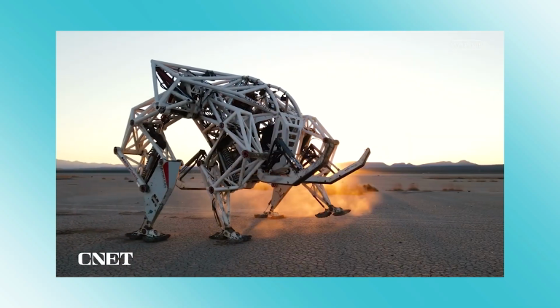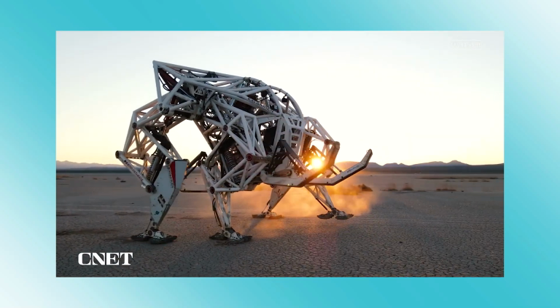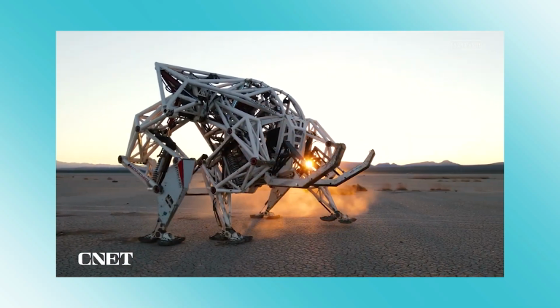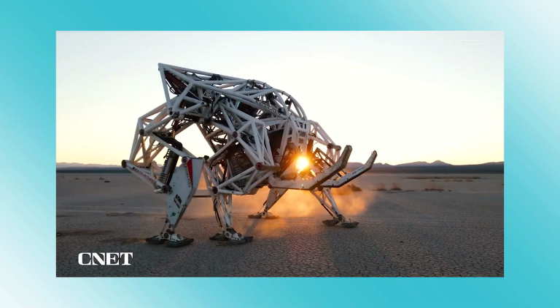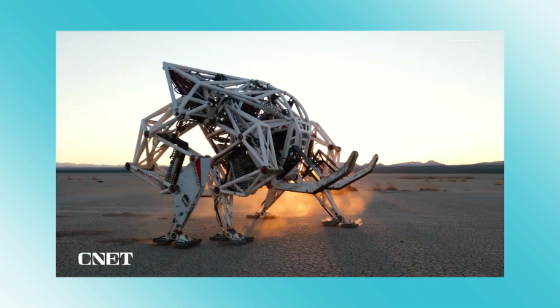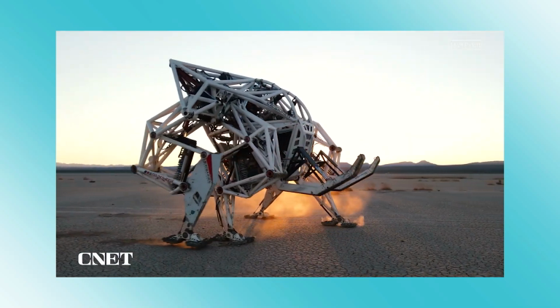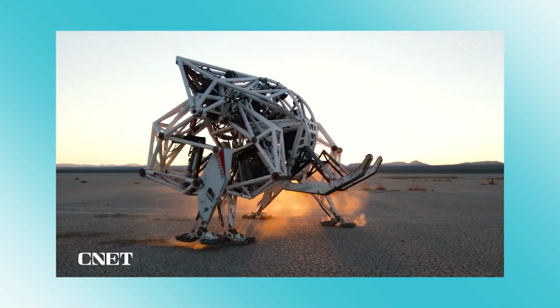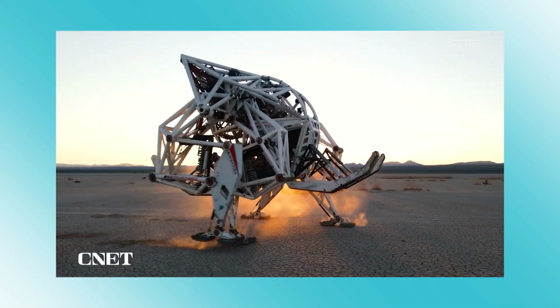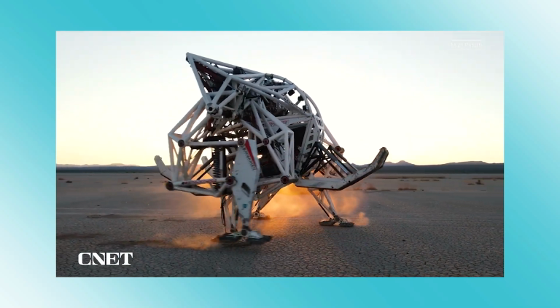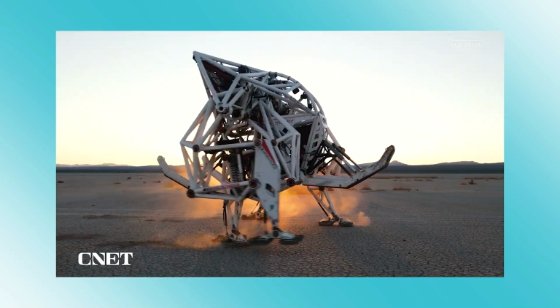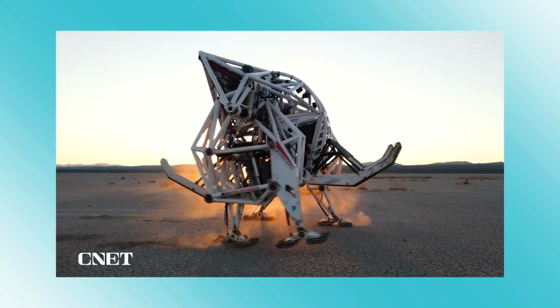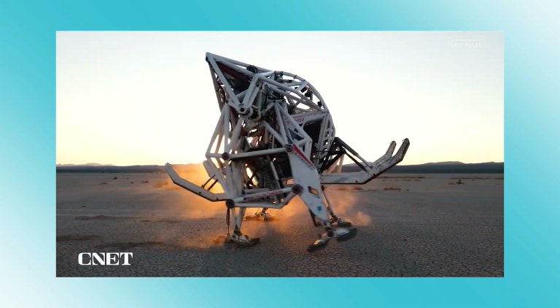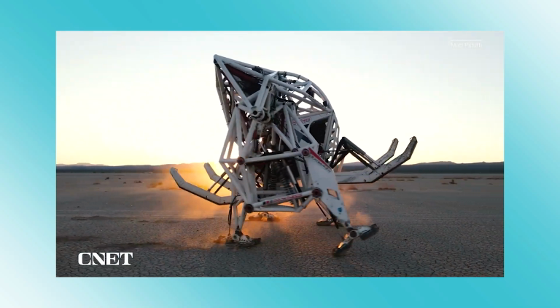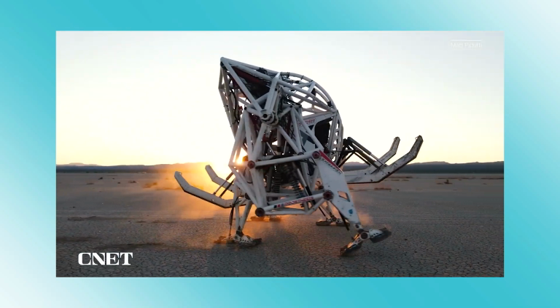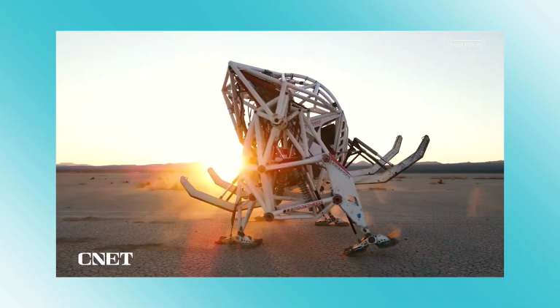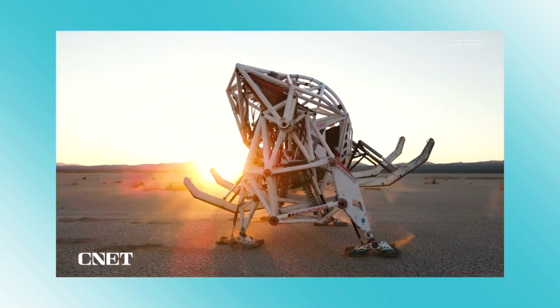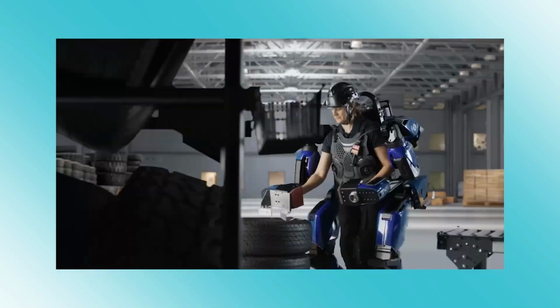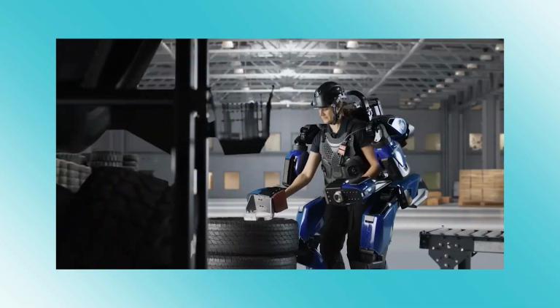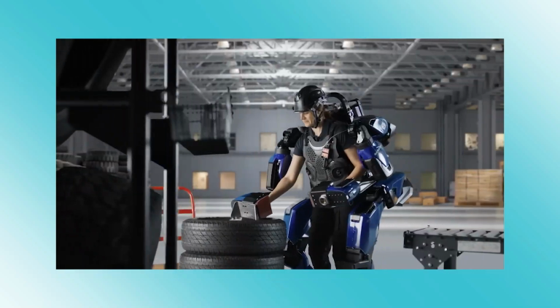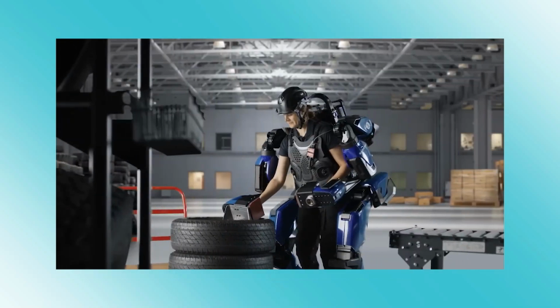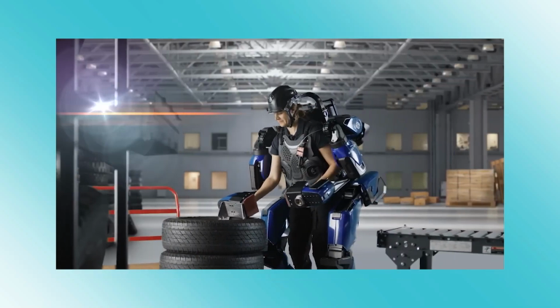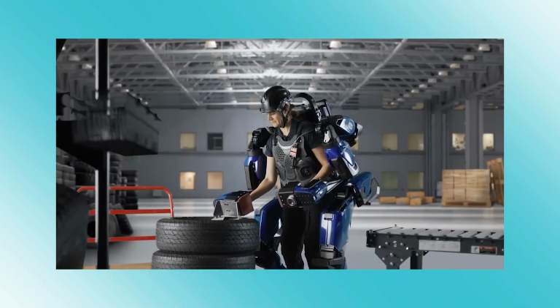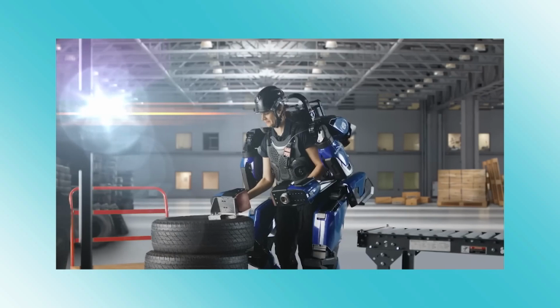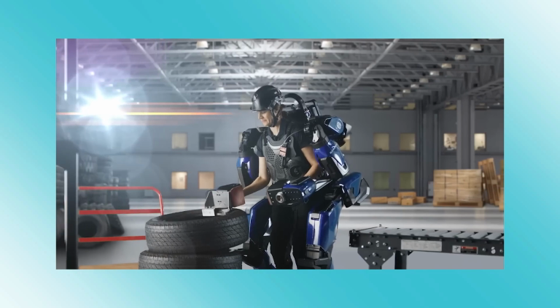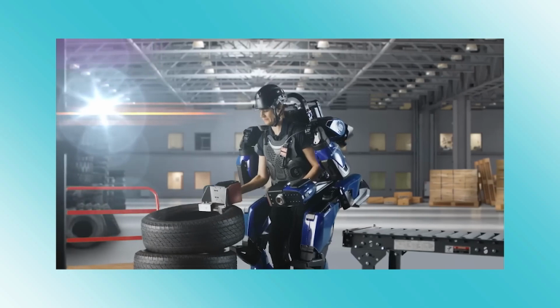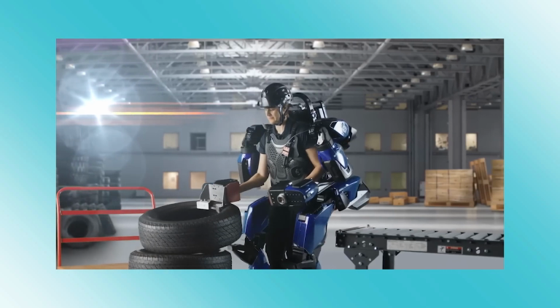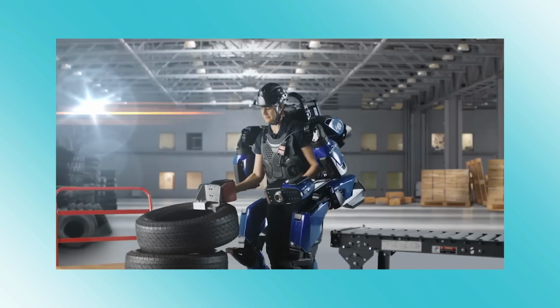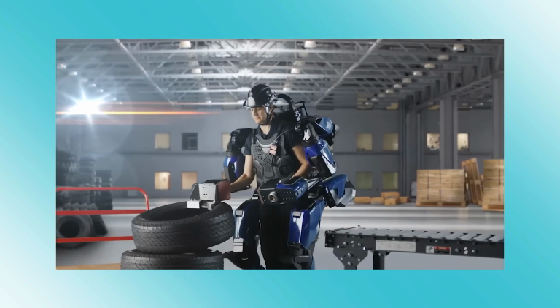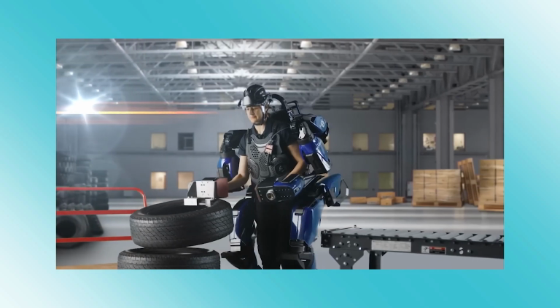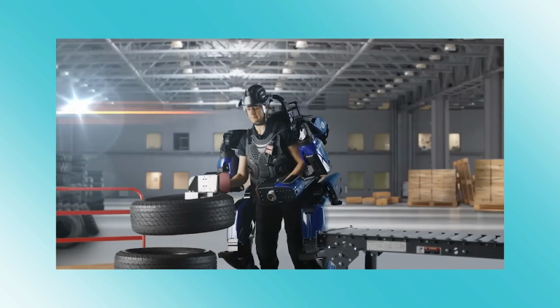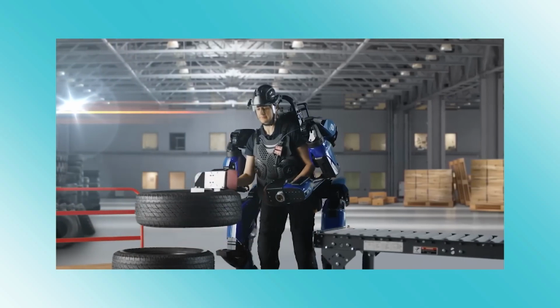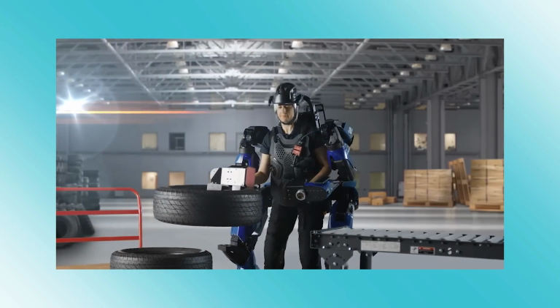In this video, you will see the world's most amazing exoskeletons giving humans super strength and endurance.